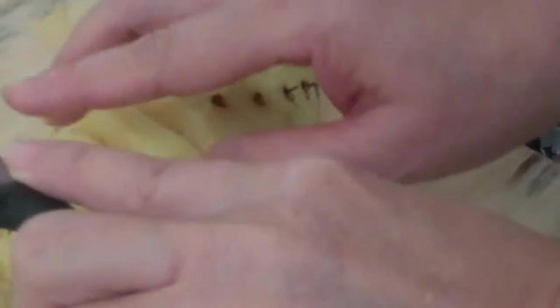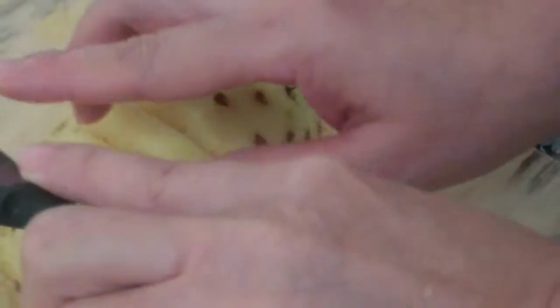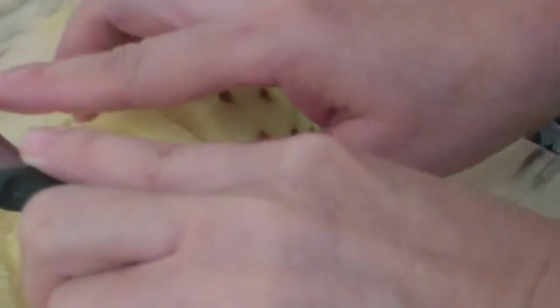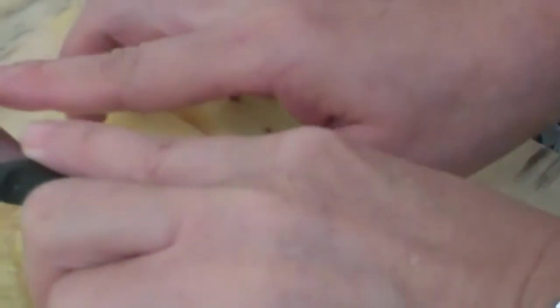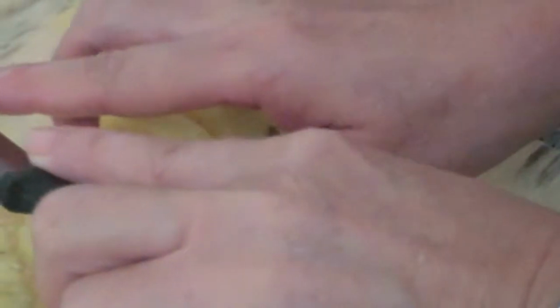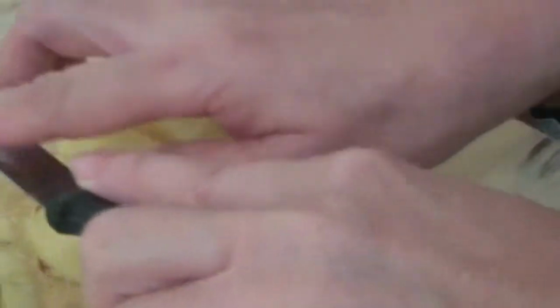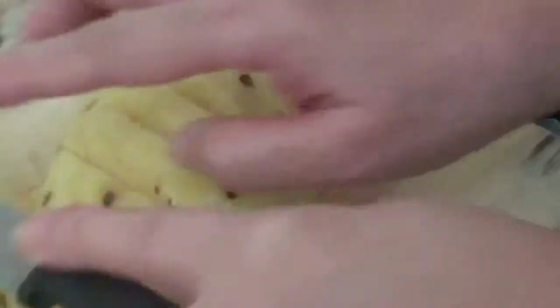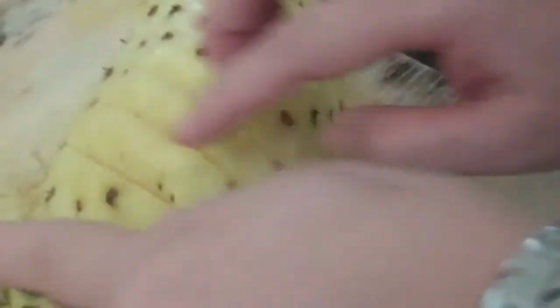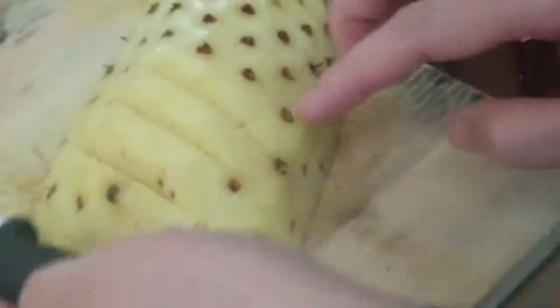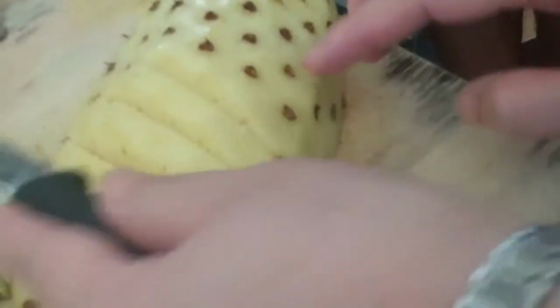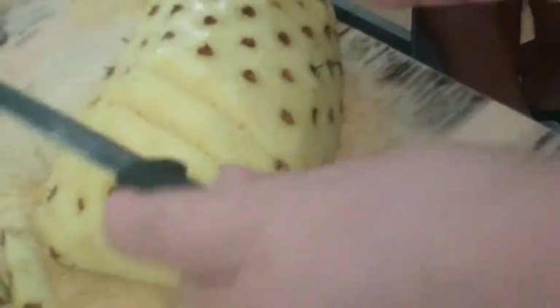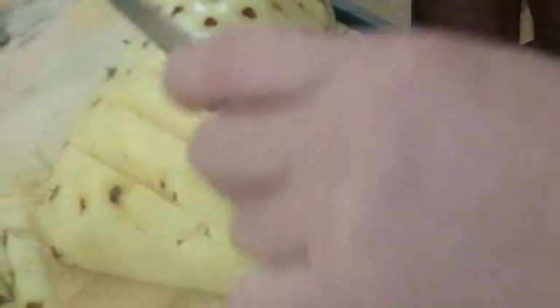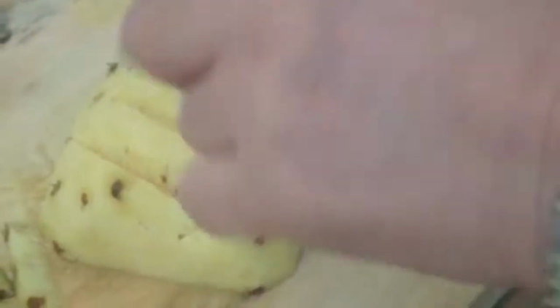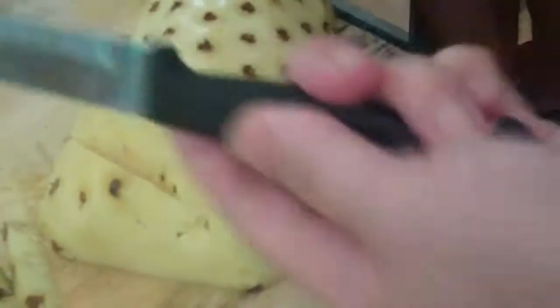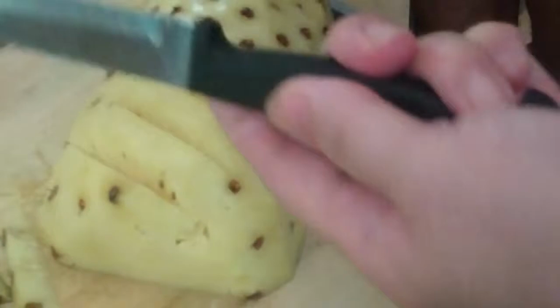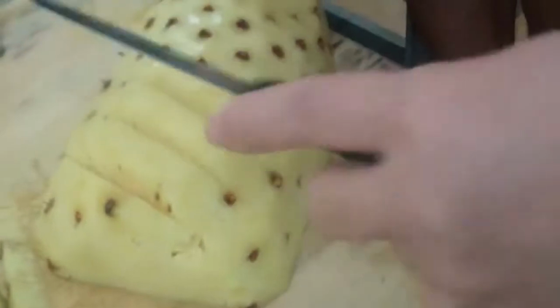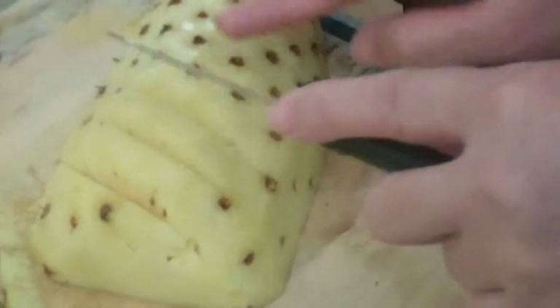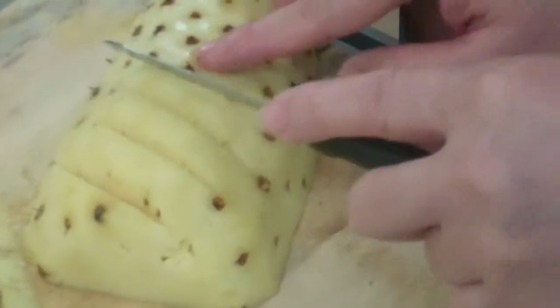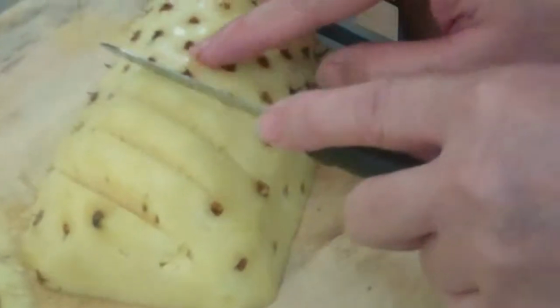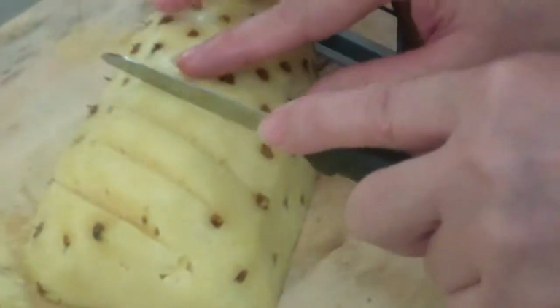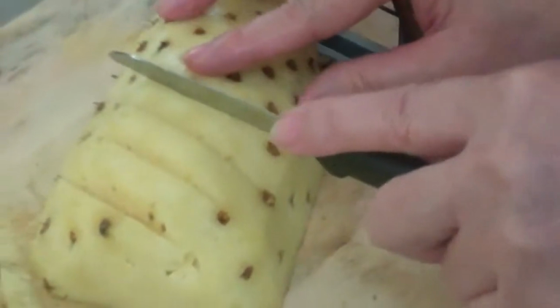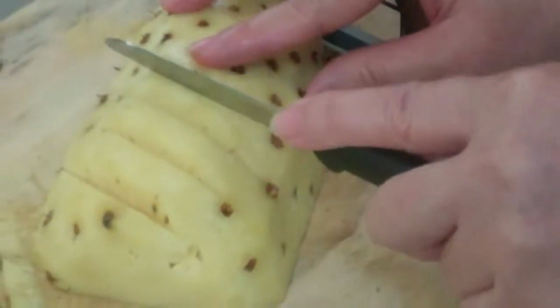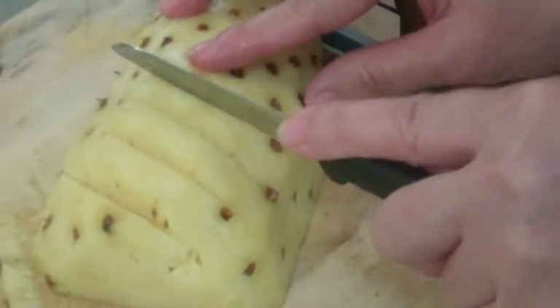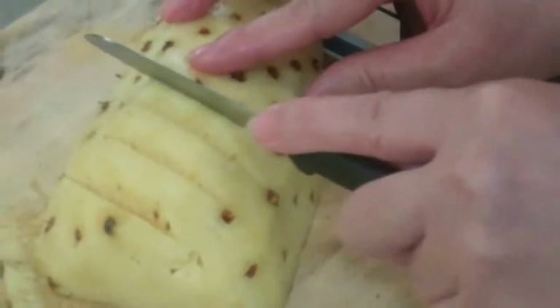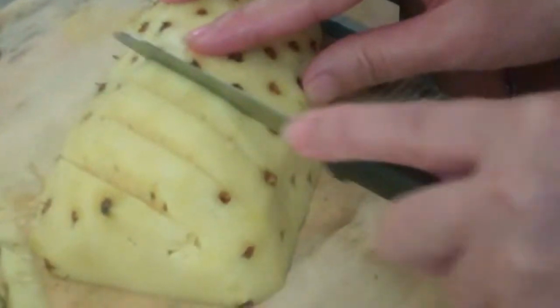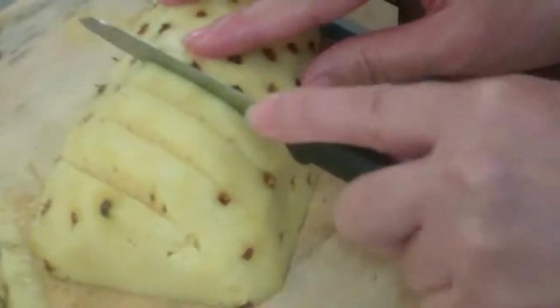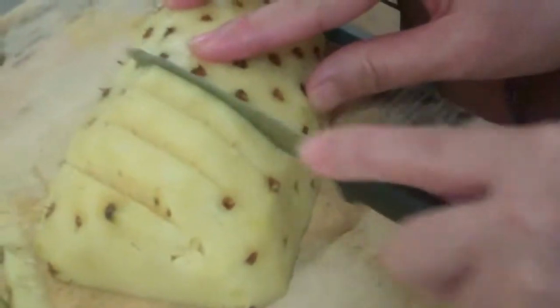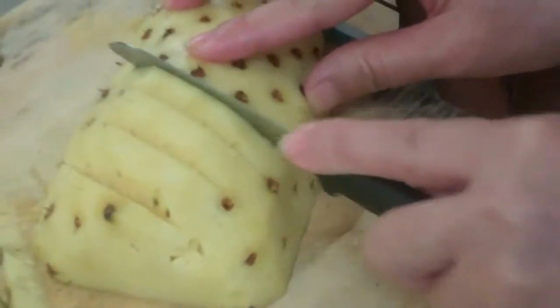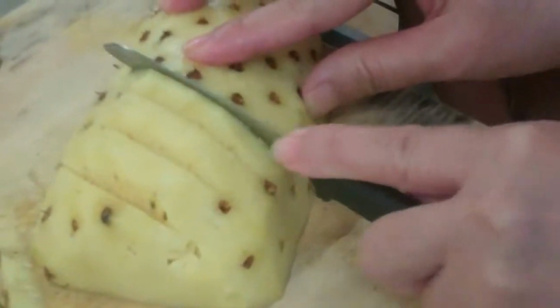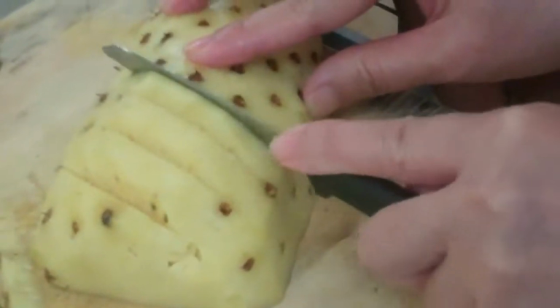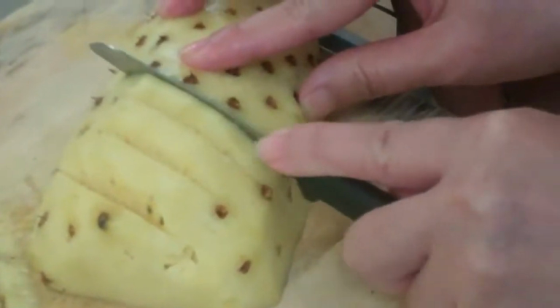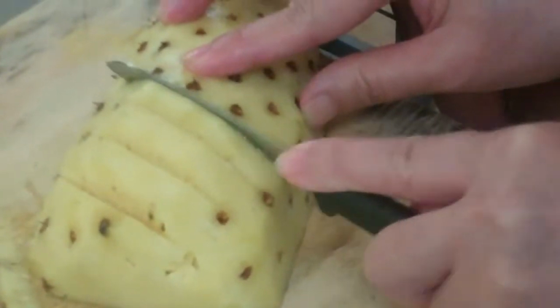So in this way, you actually cut out the eyes — this is what we call the pineapple eyes.